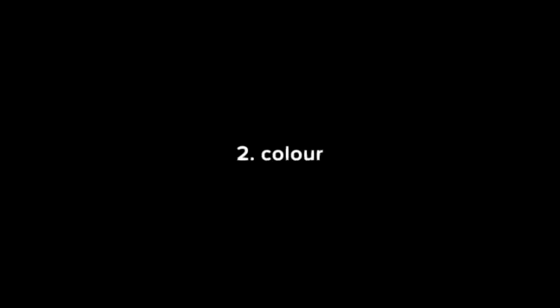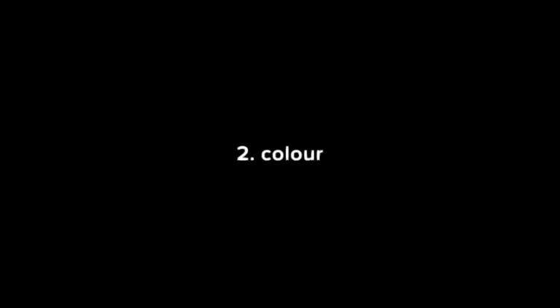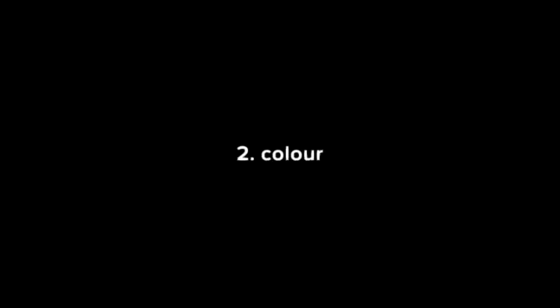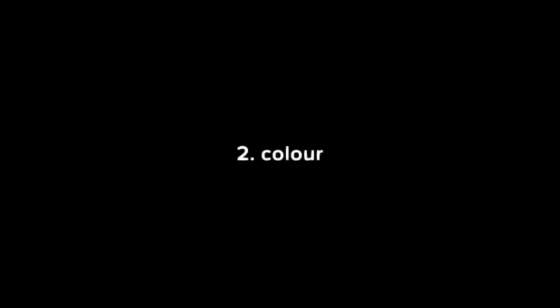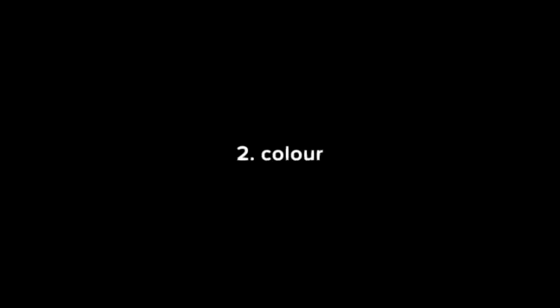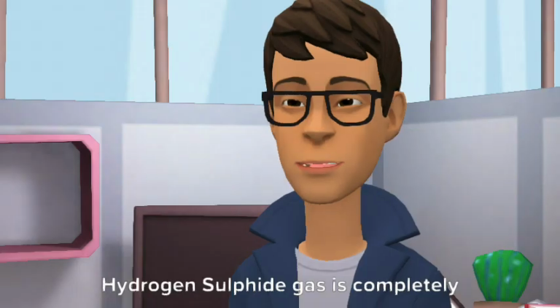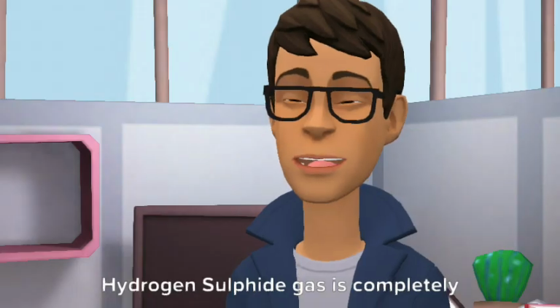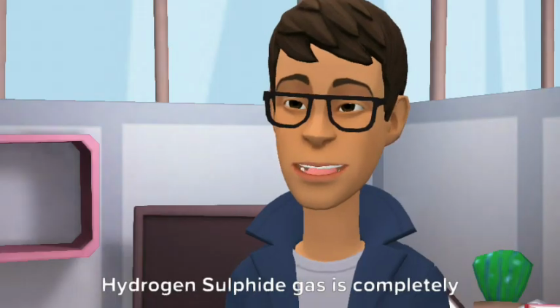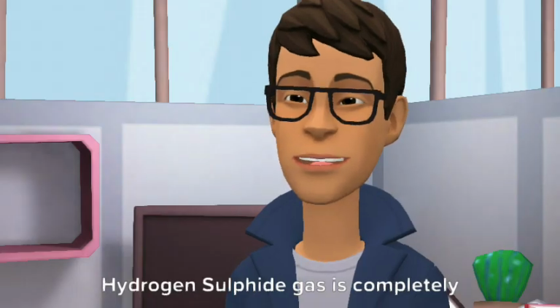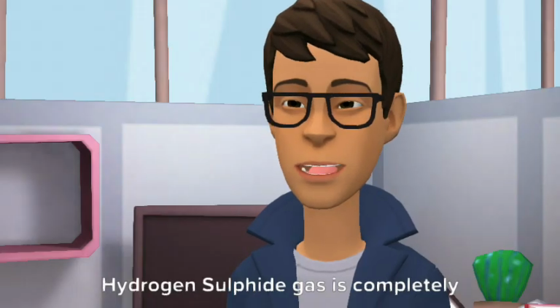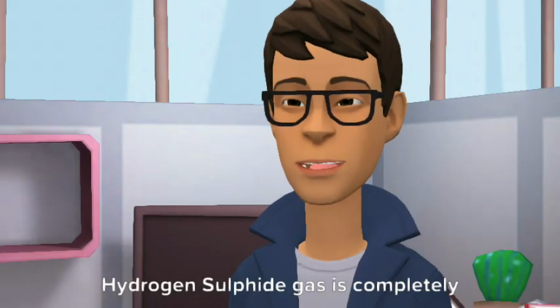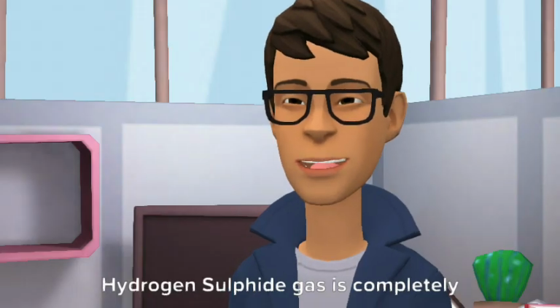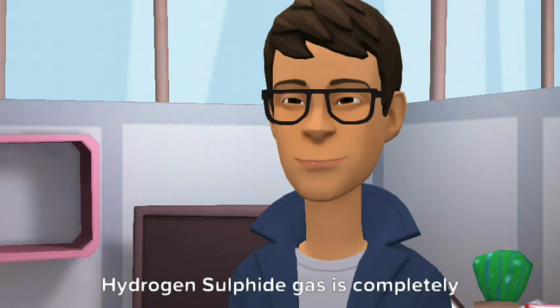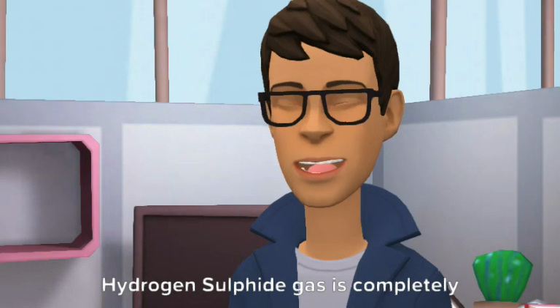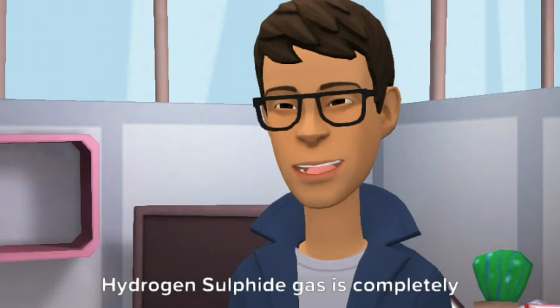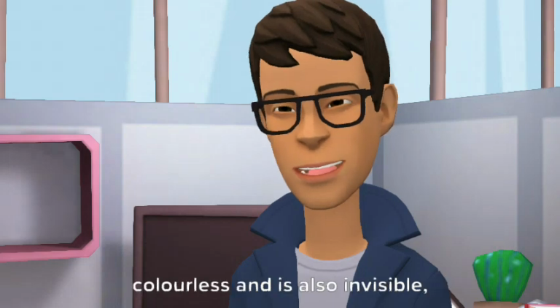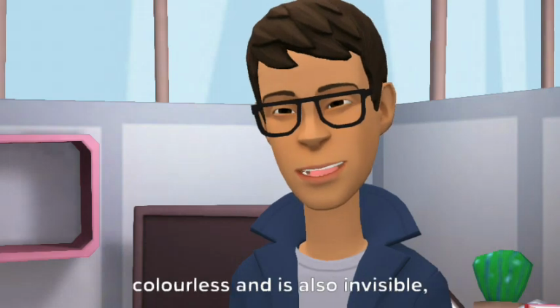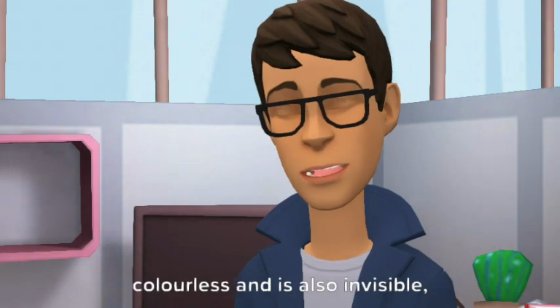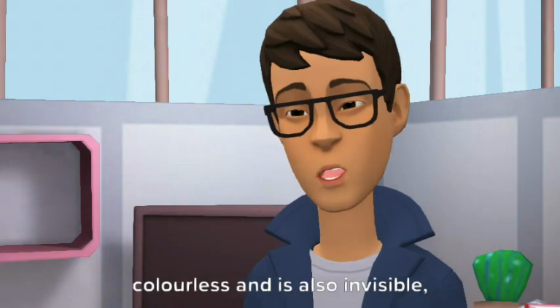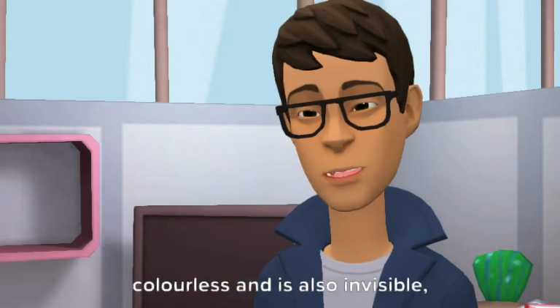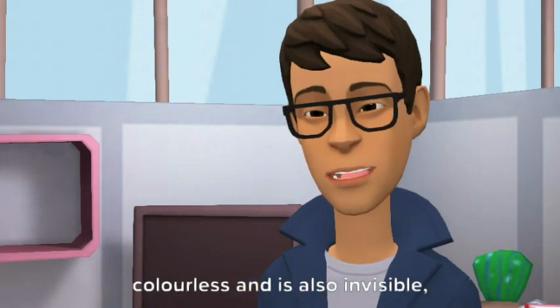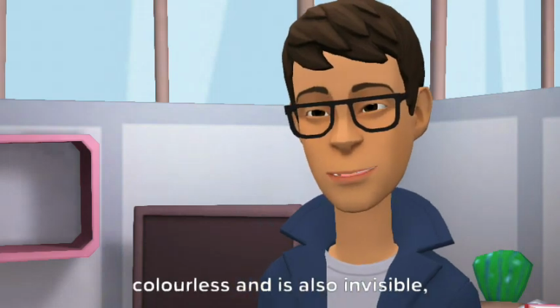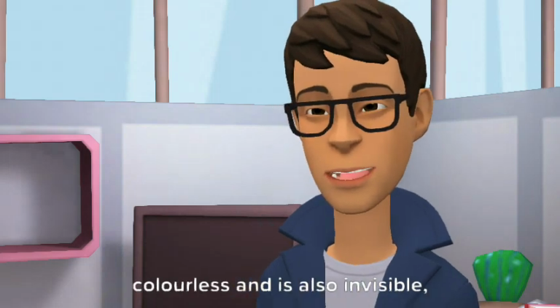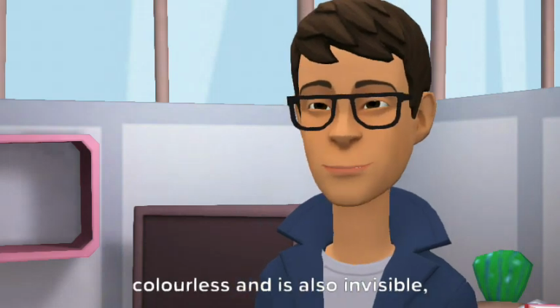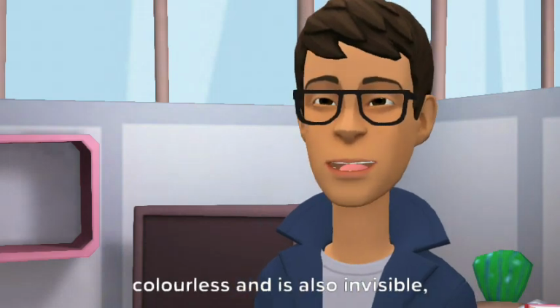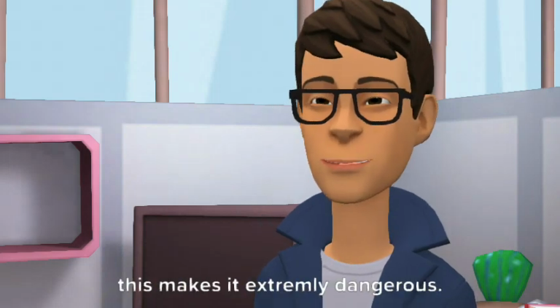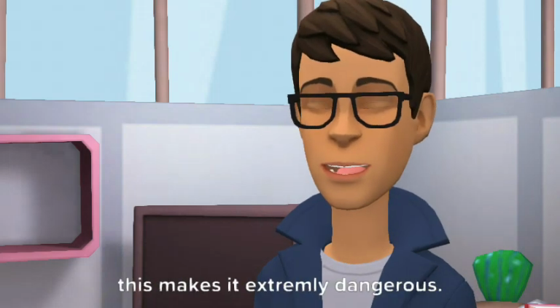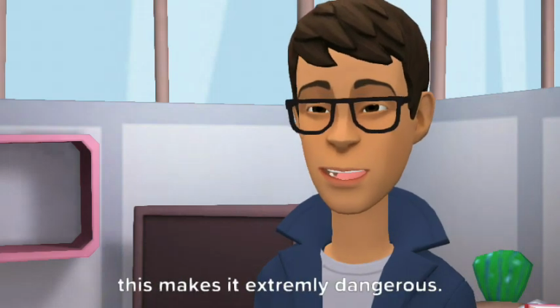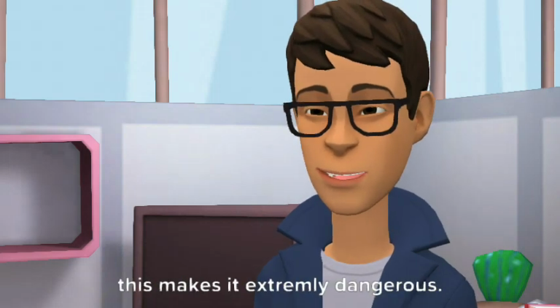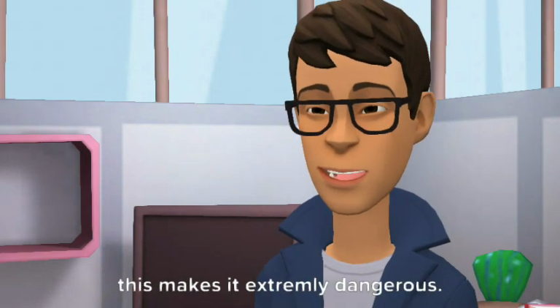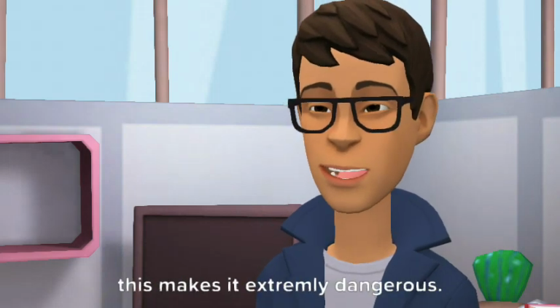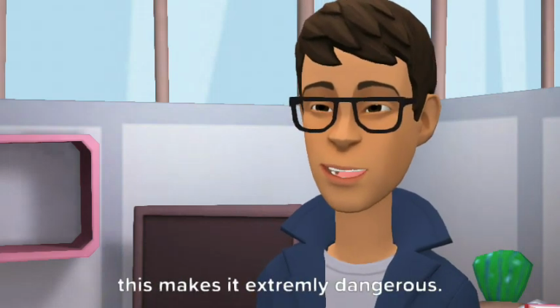Property 2 - Color: Hydrogen sulfide gas is completely colorless and is also invisible, which makes it extremely dangerous.